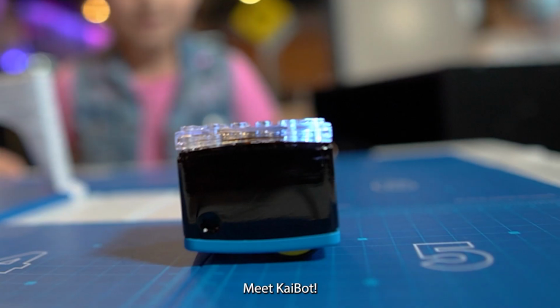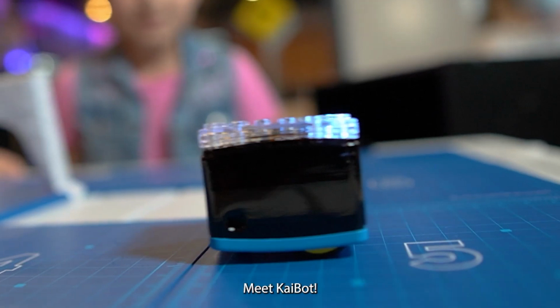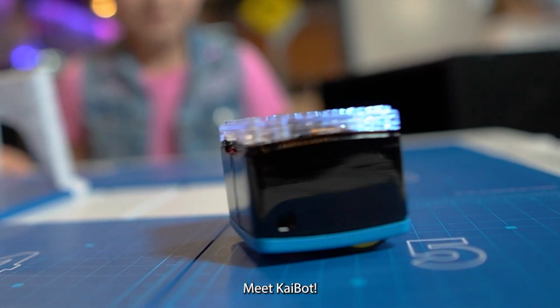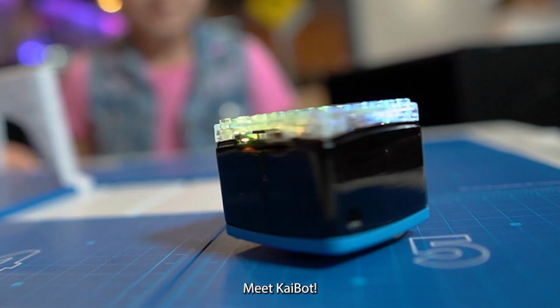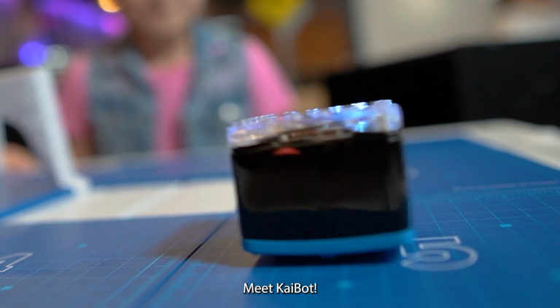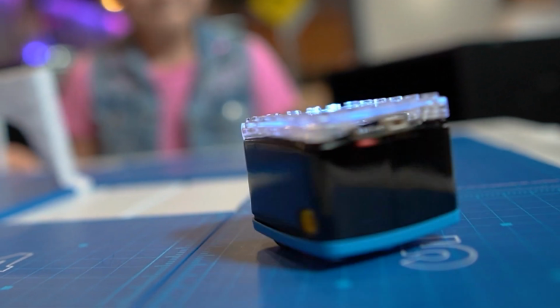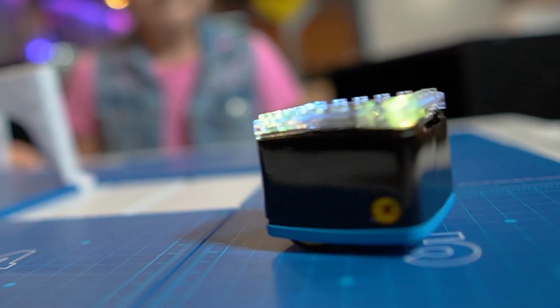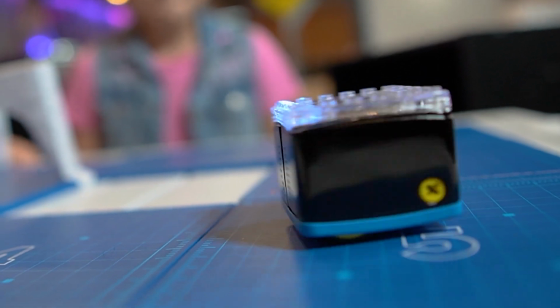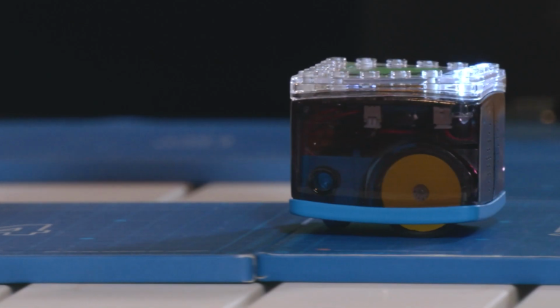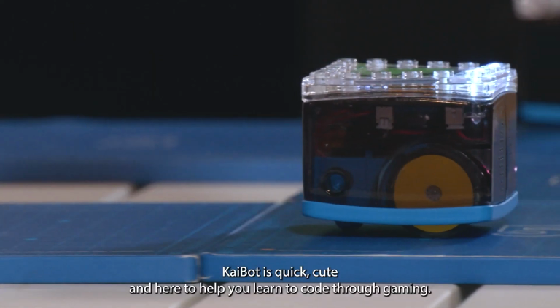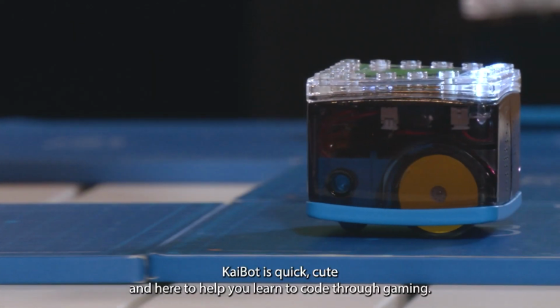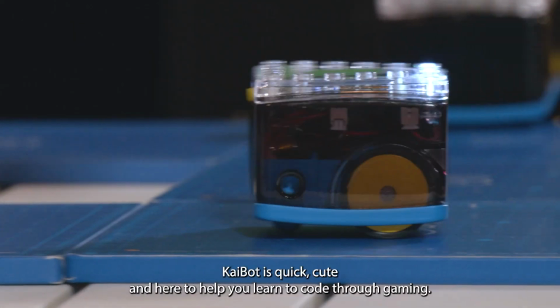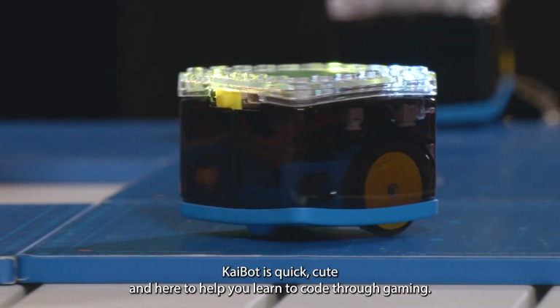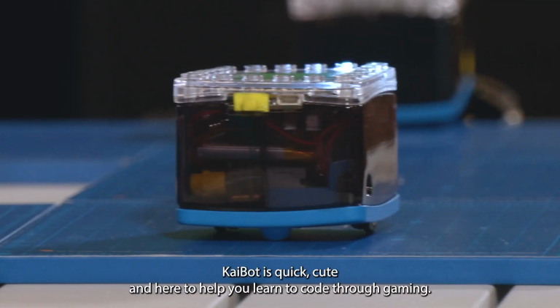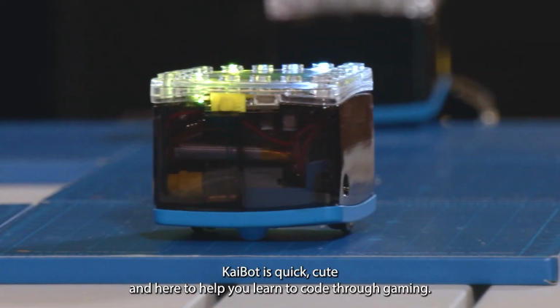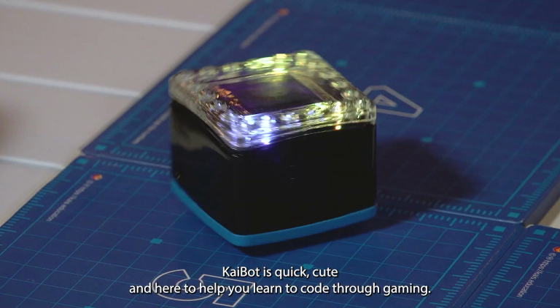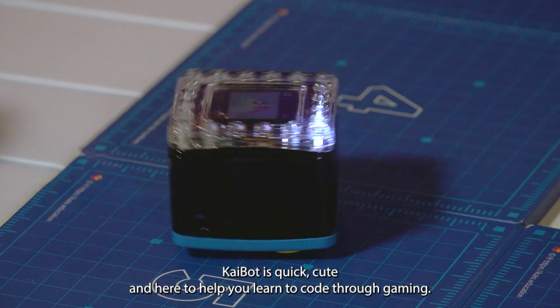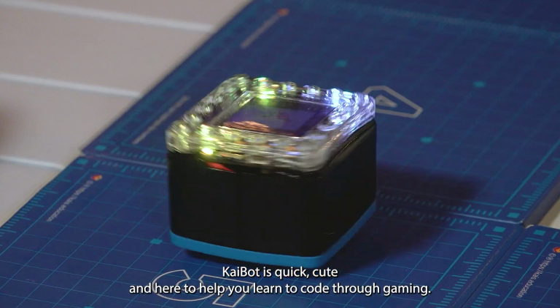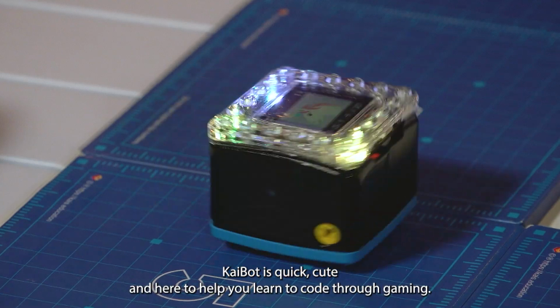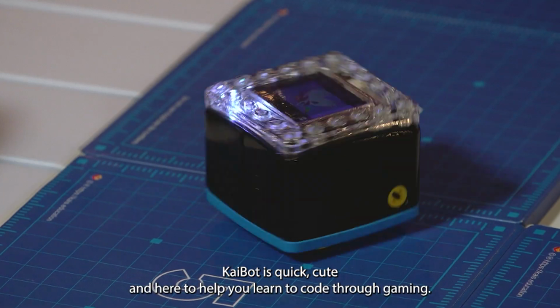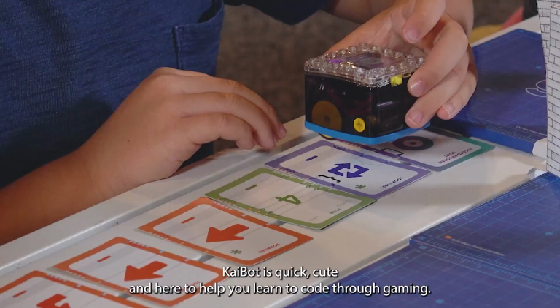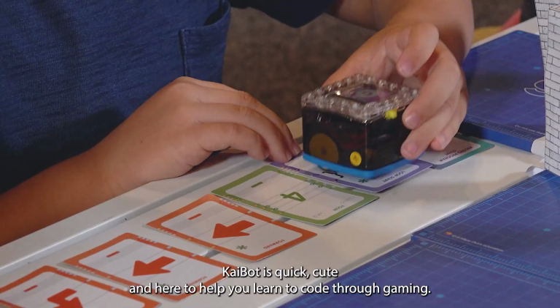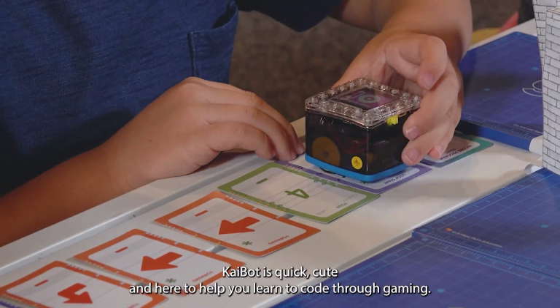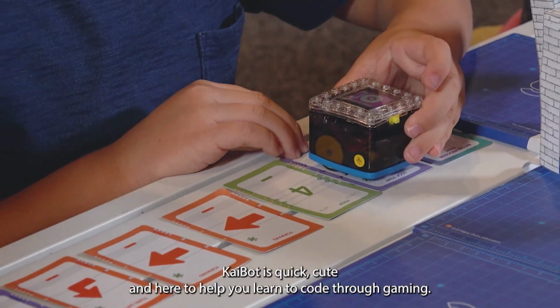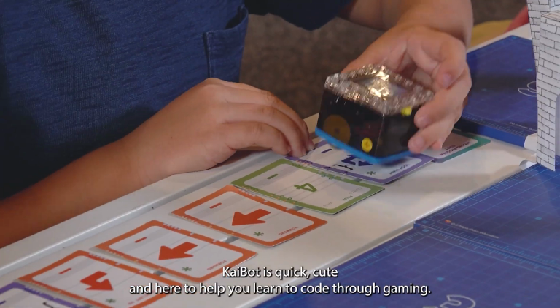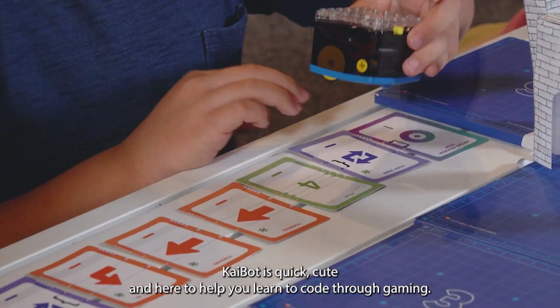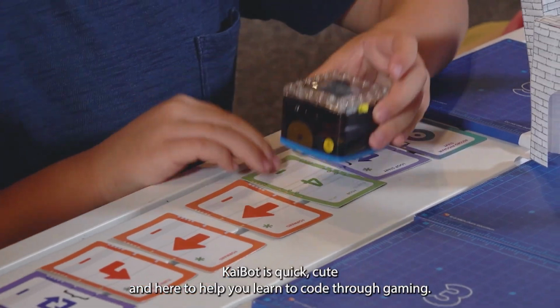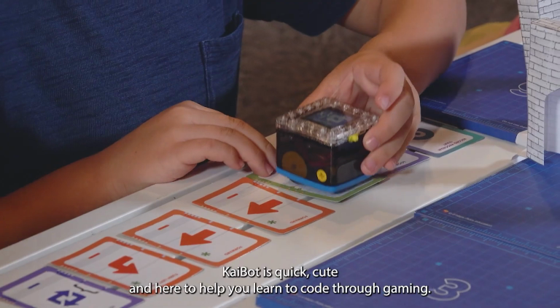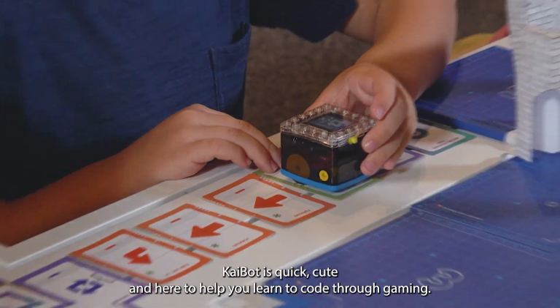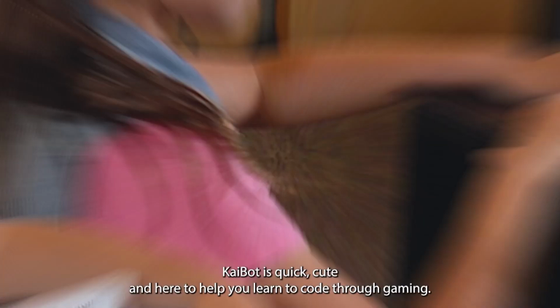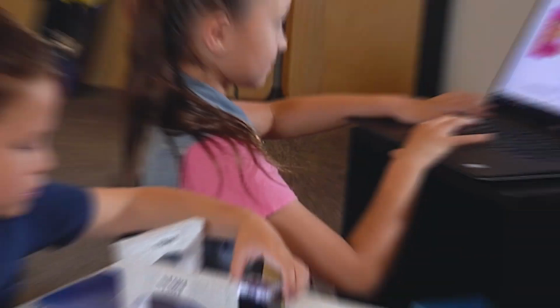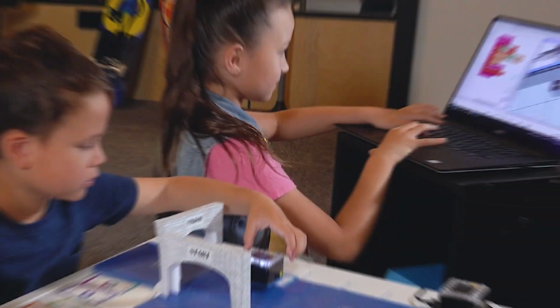Meet KyBot. KyBot is quick, cute, and here to help you learn to code through gaming.